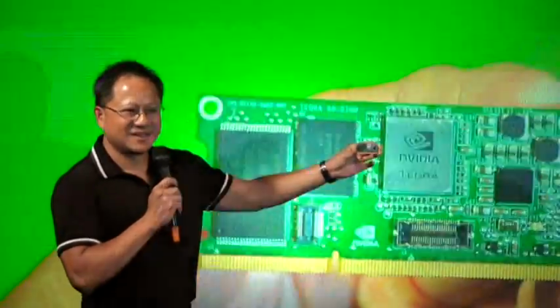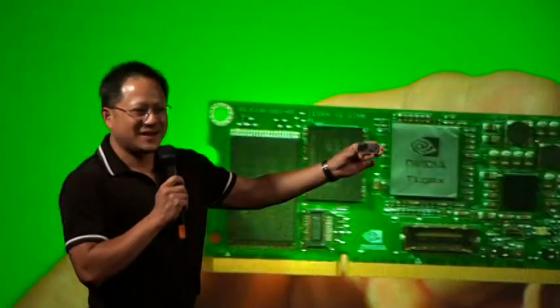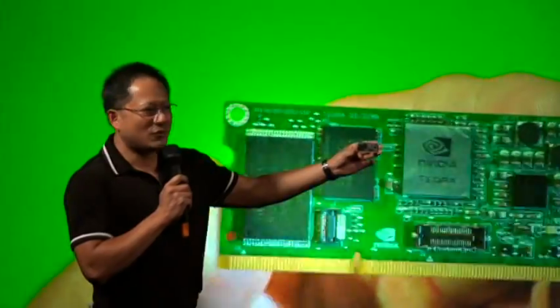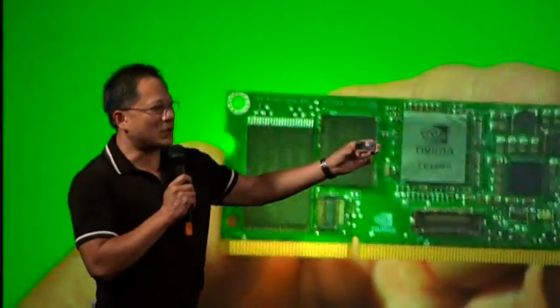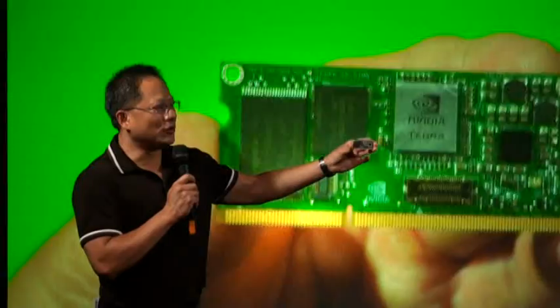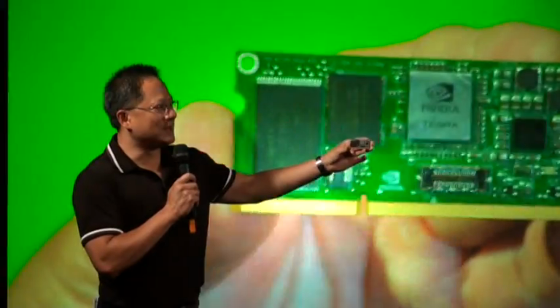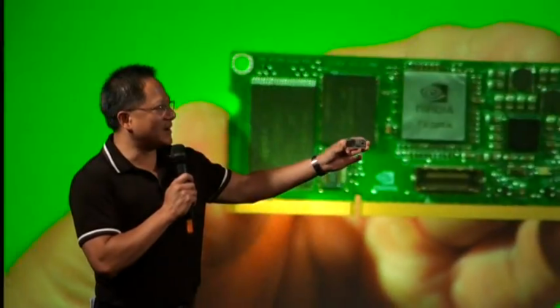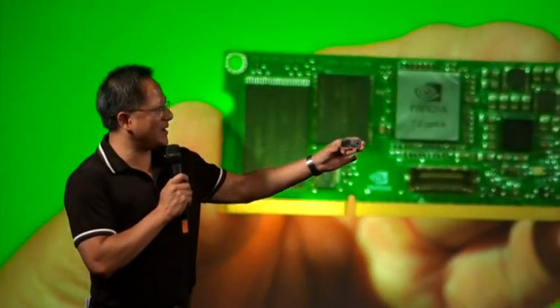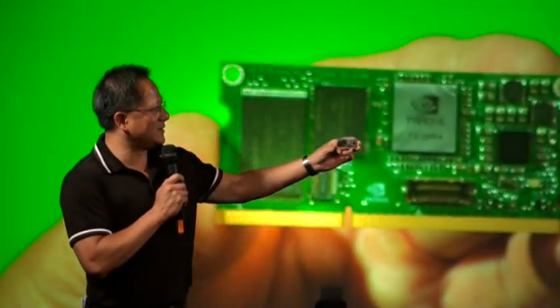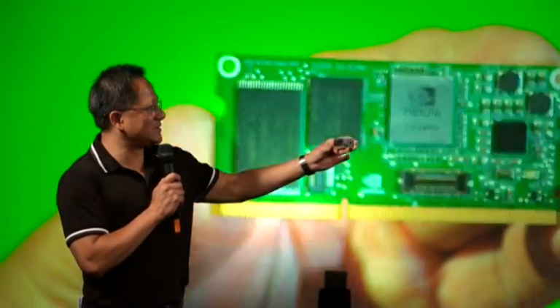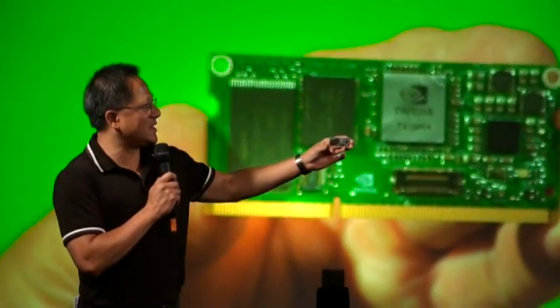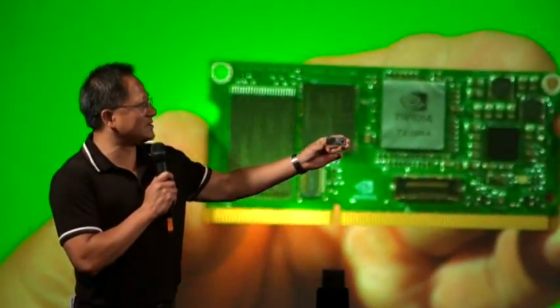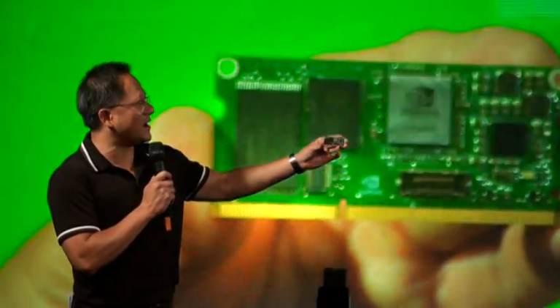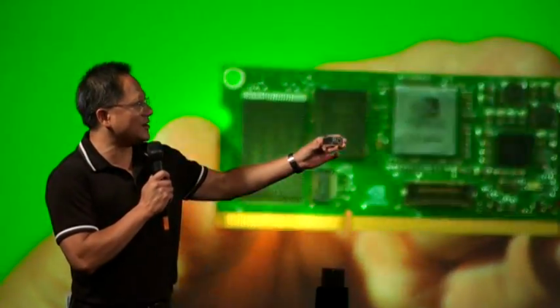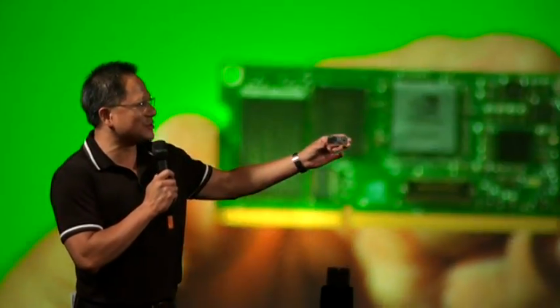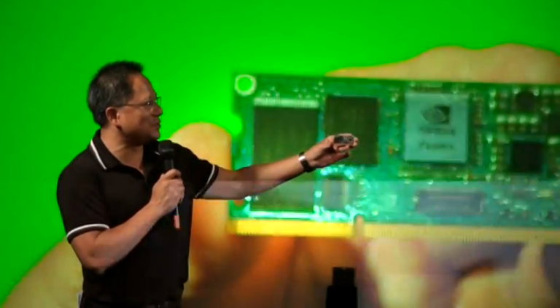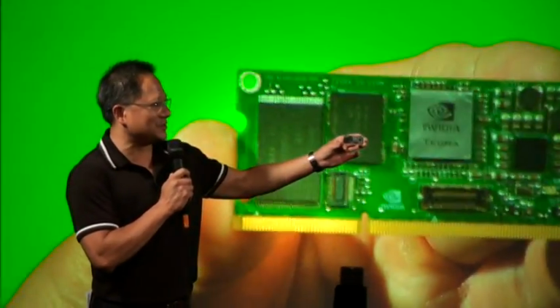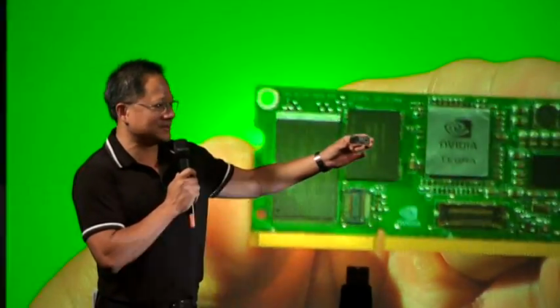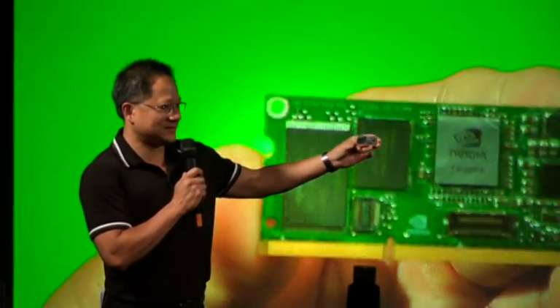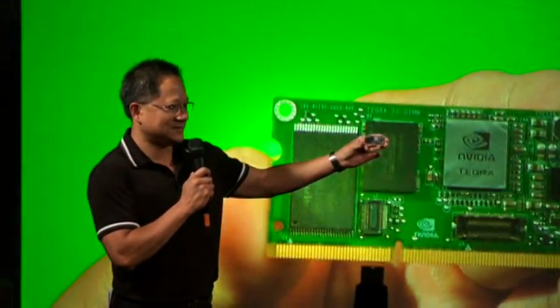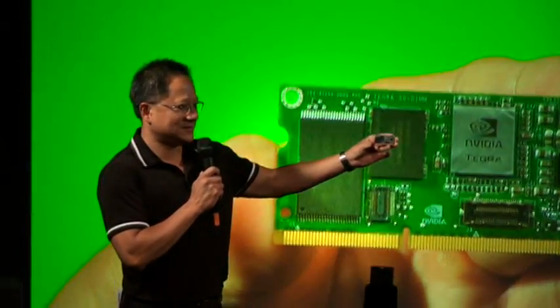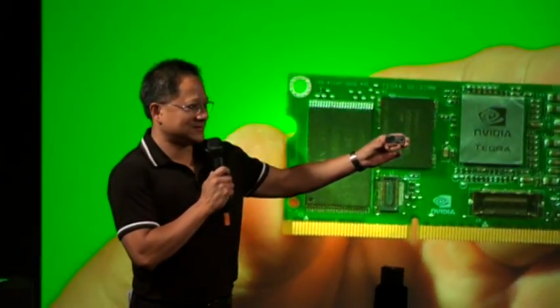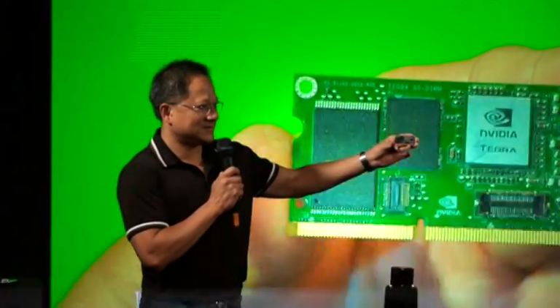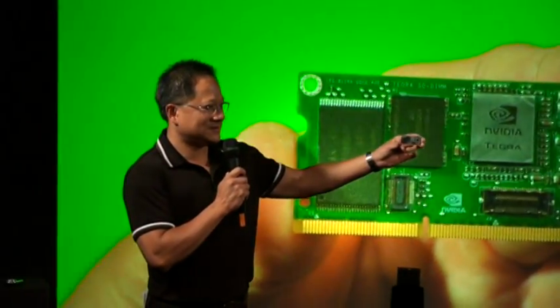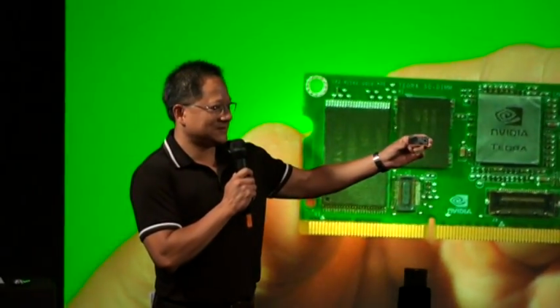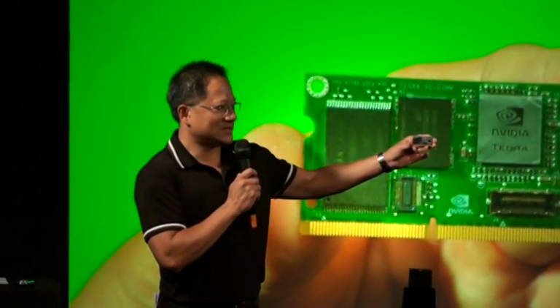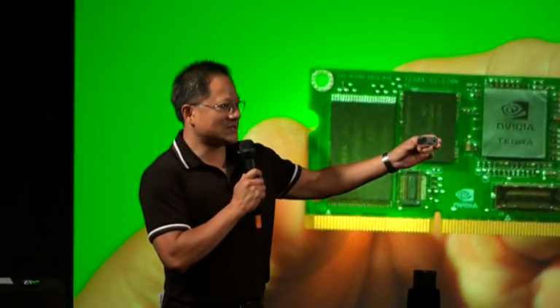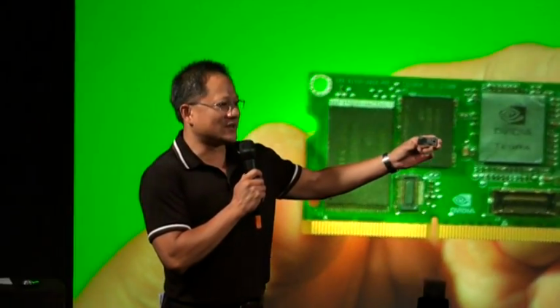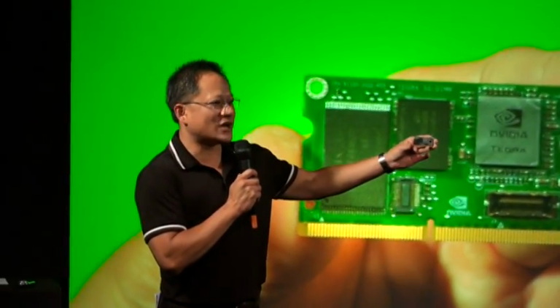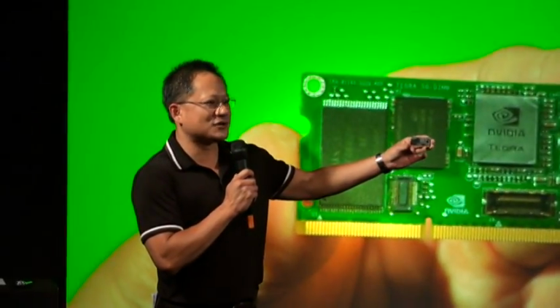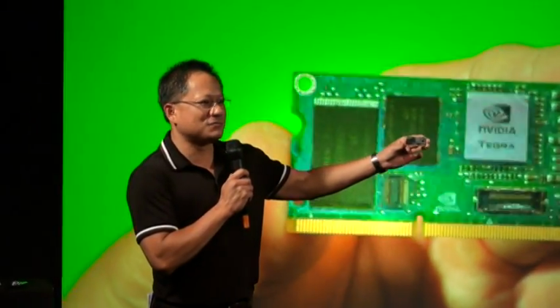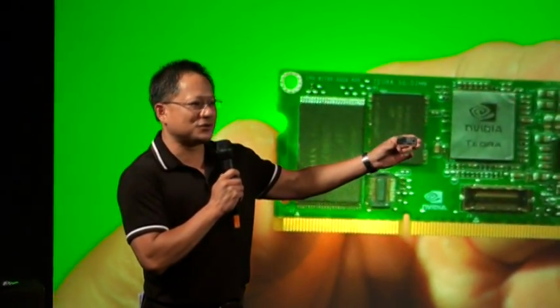What I'm holding in my hand is the entire computer. This is the entire computer.